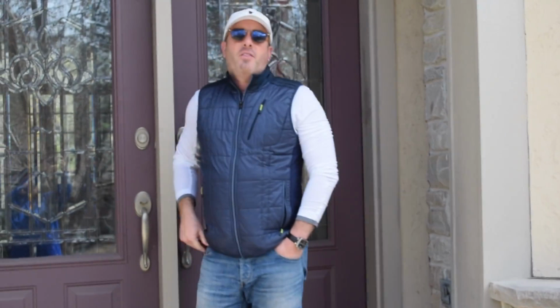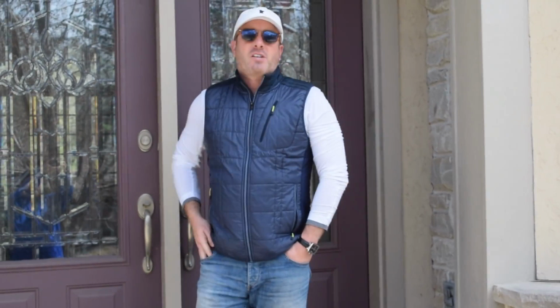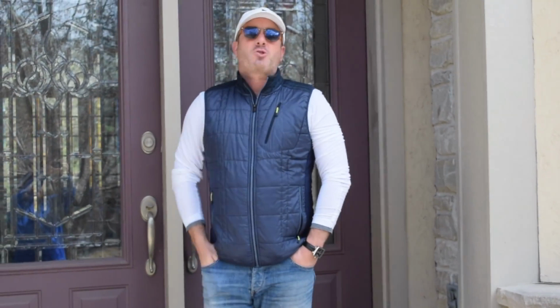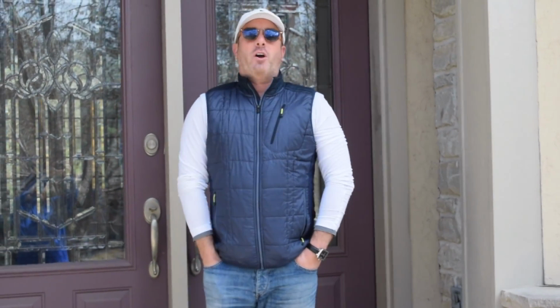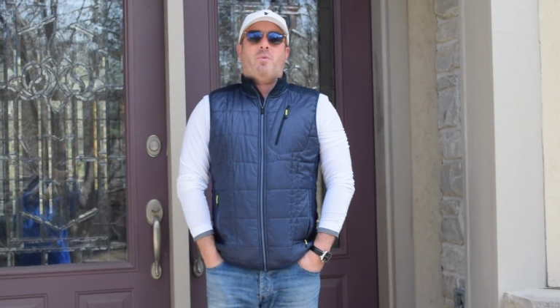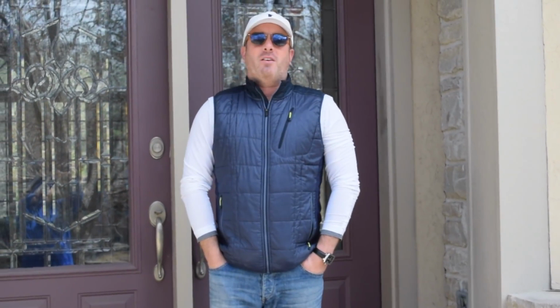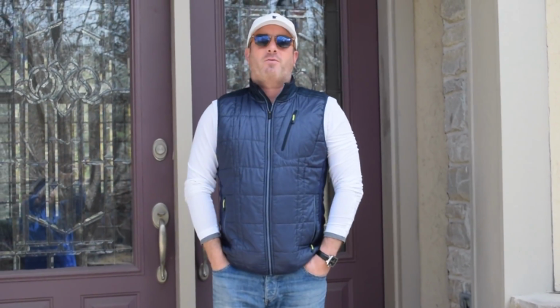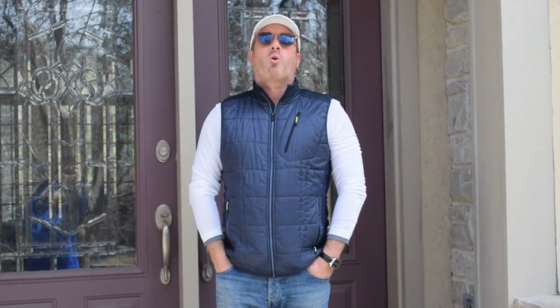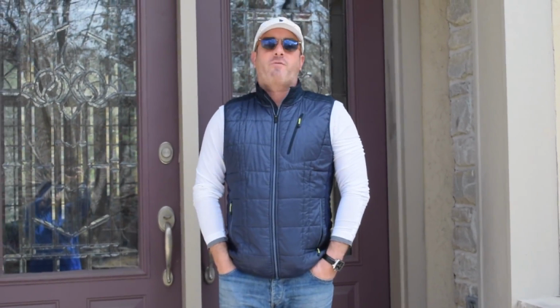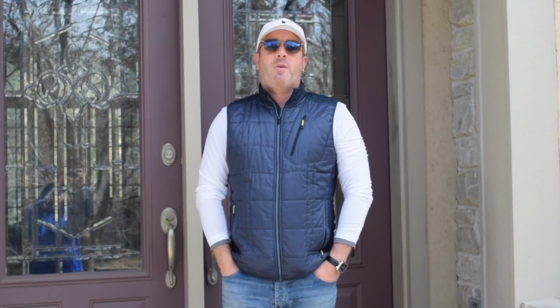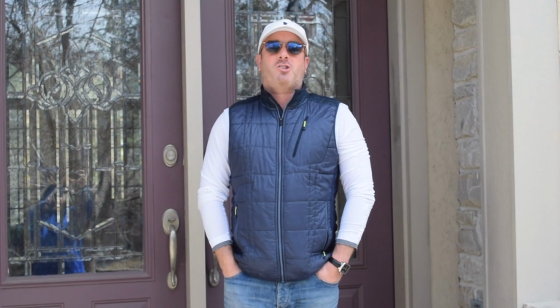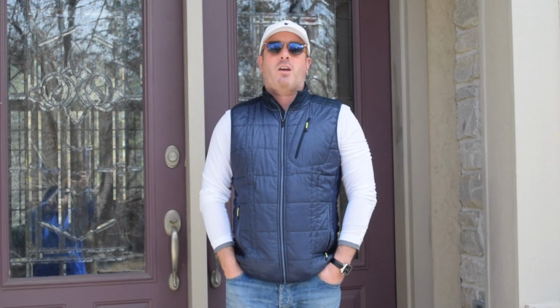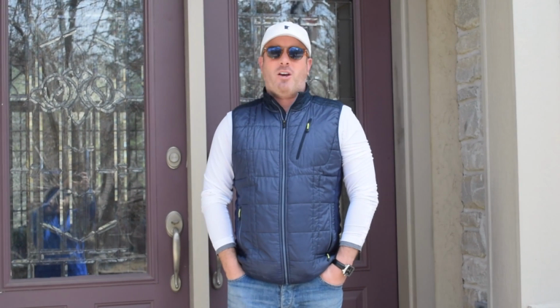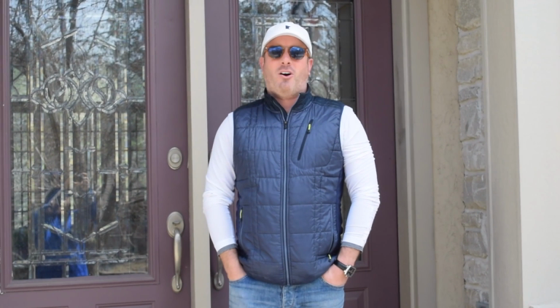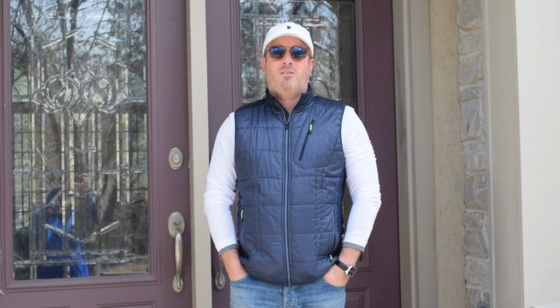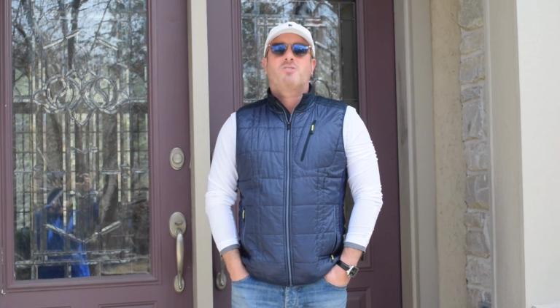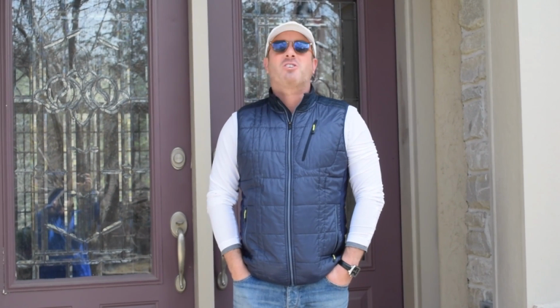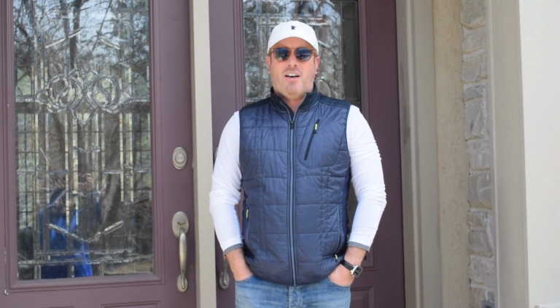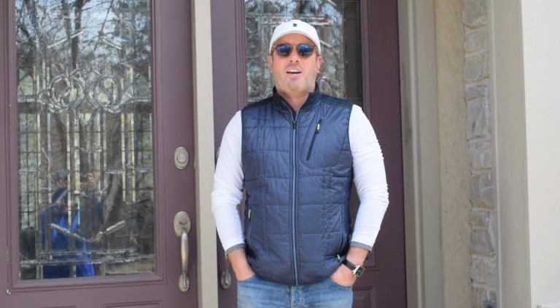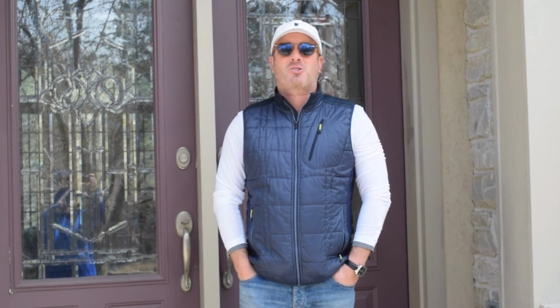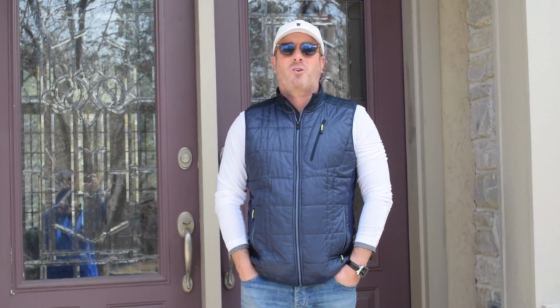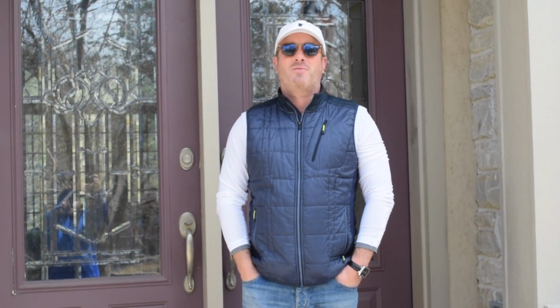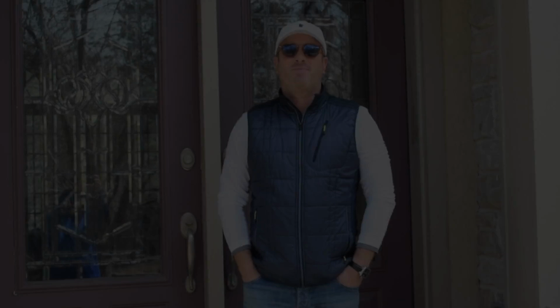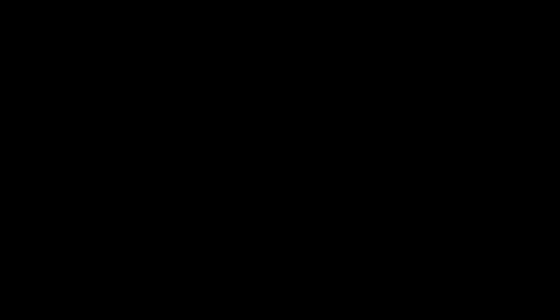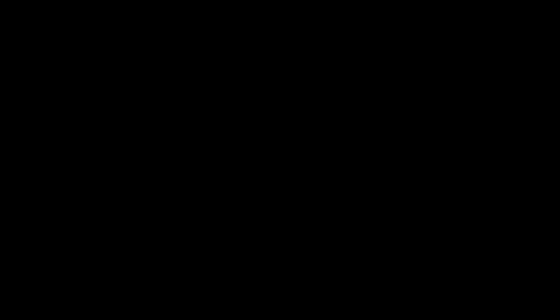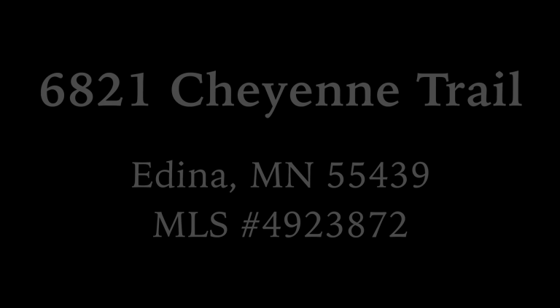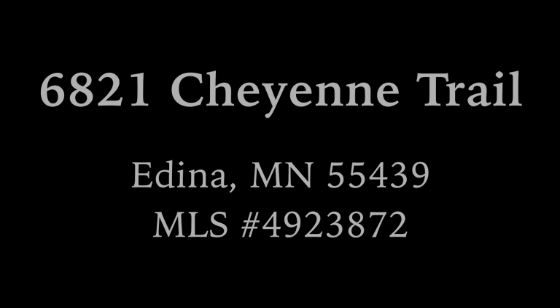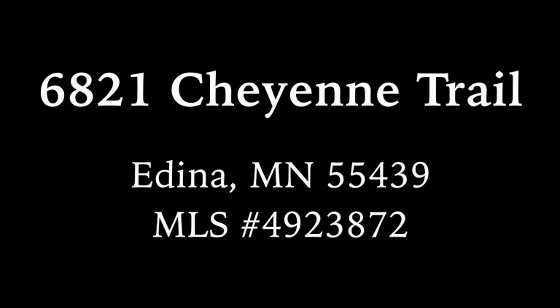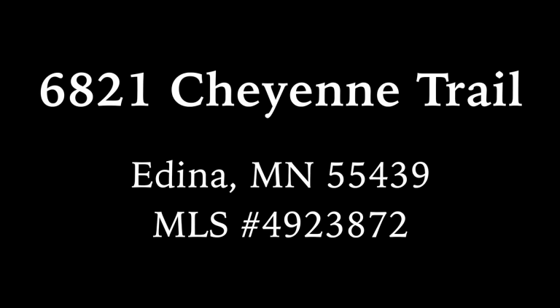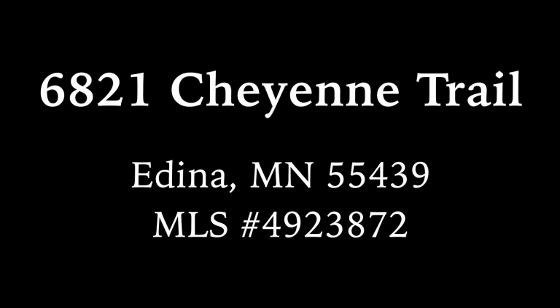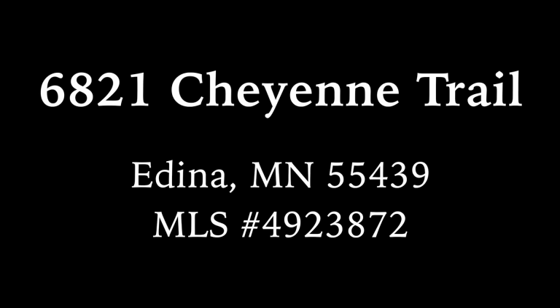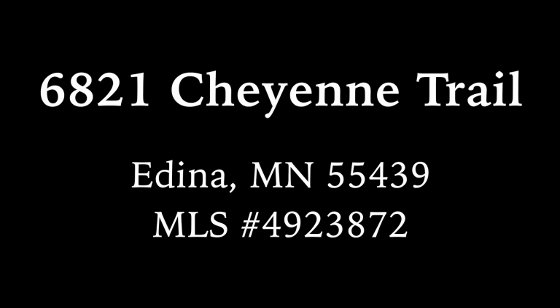Thanks for joining me. For more information, give me a call. See you on the next tour. Thanks, Scott.